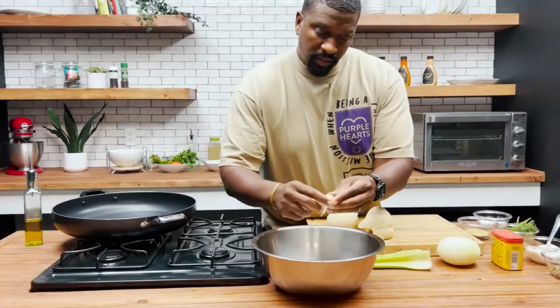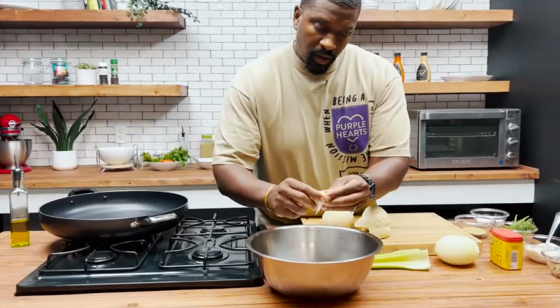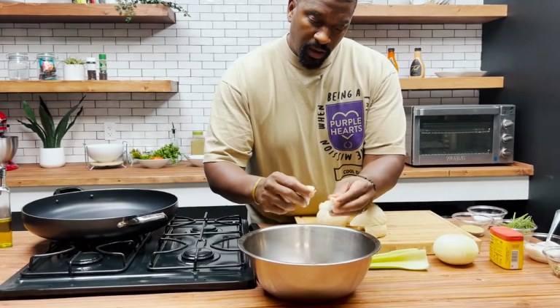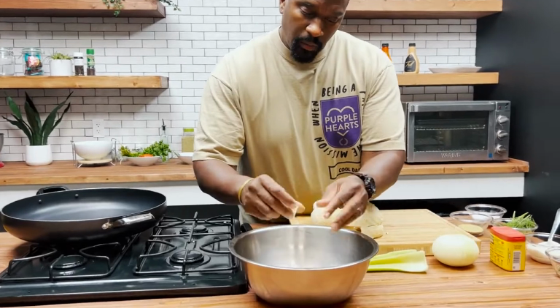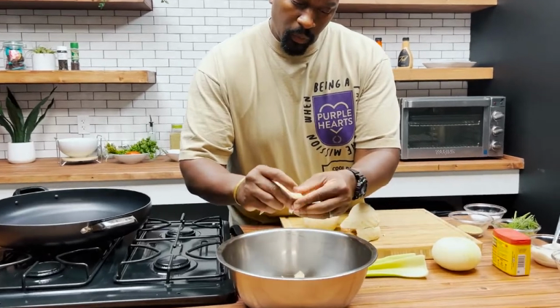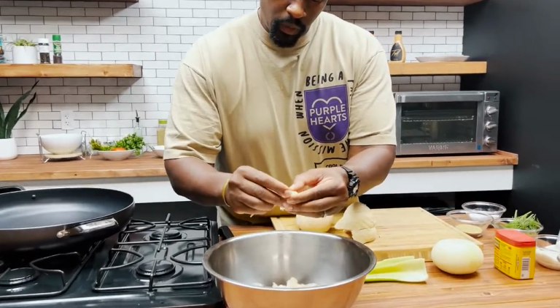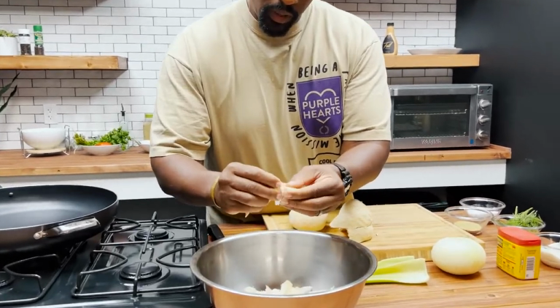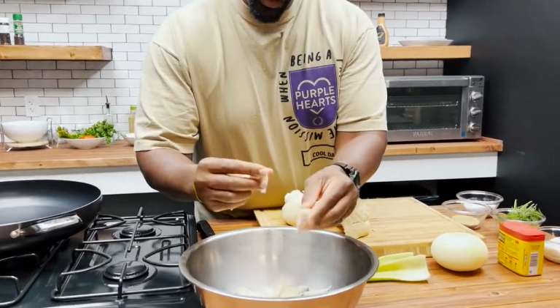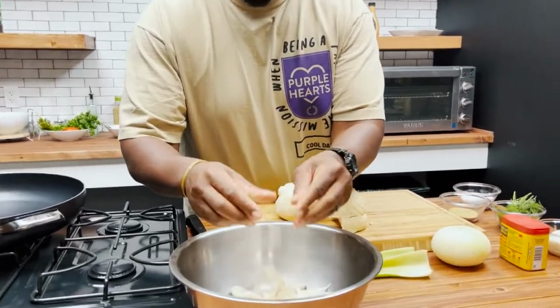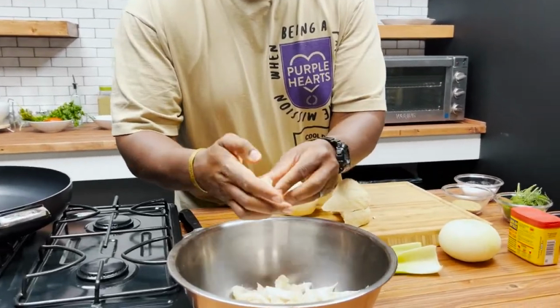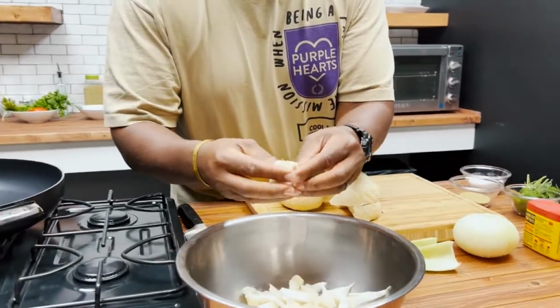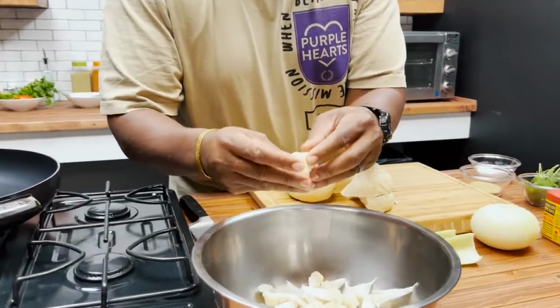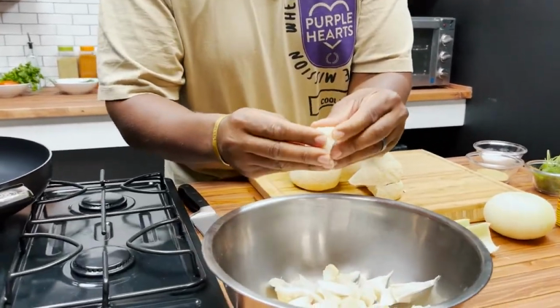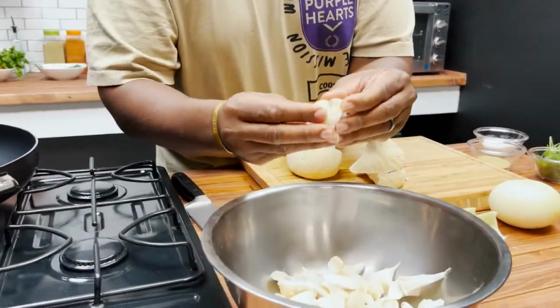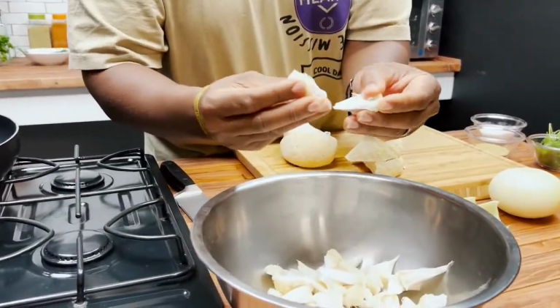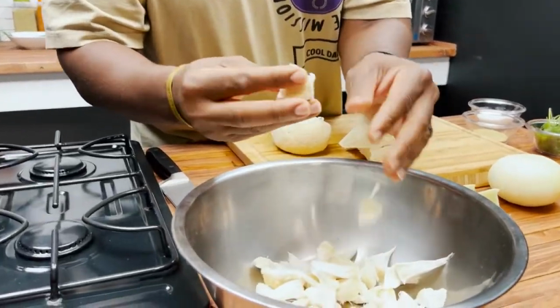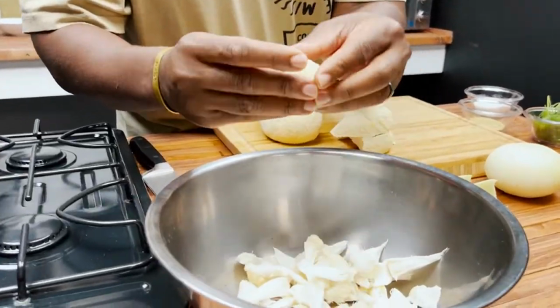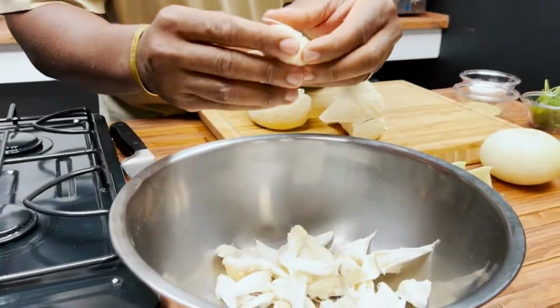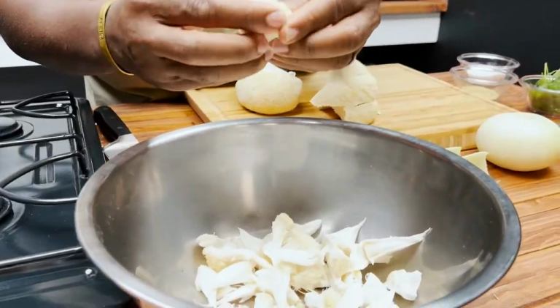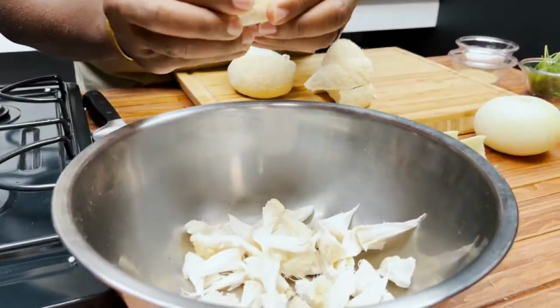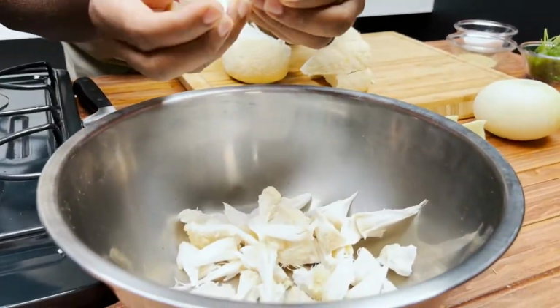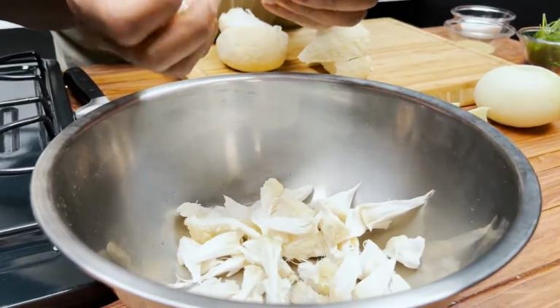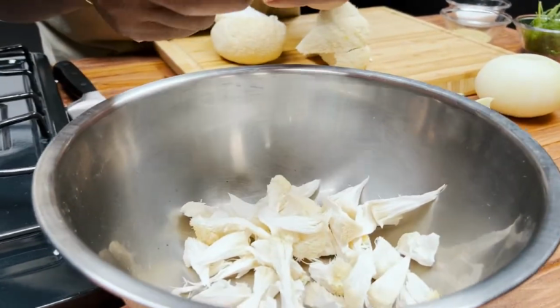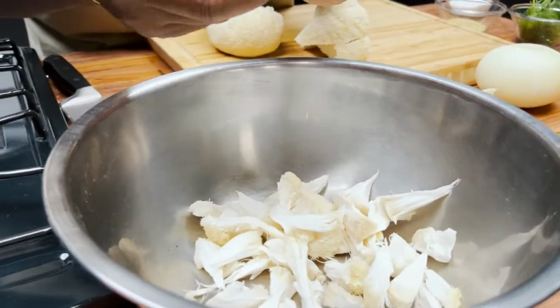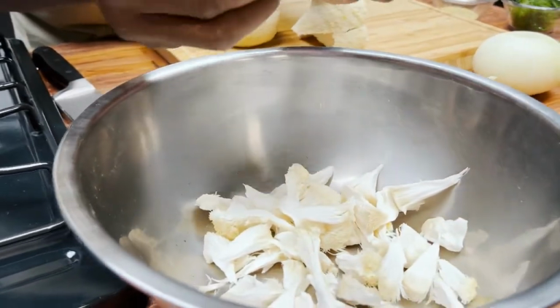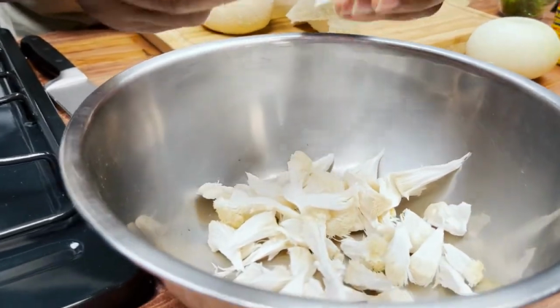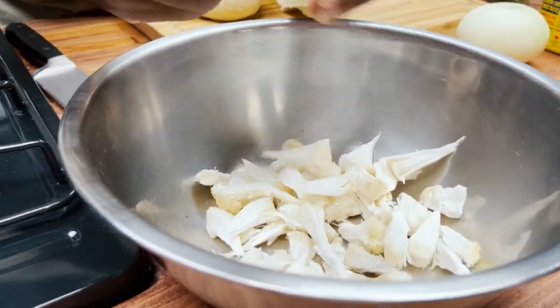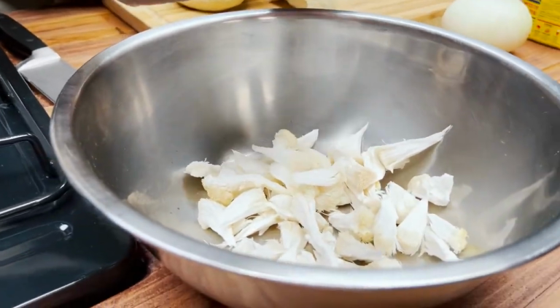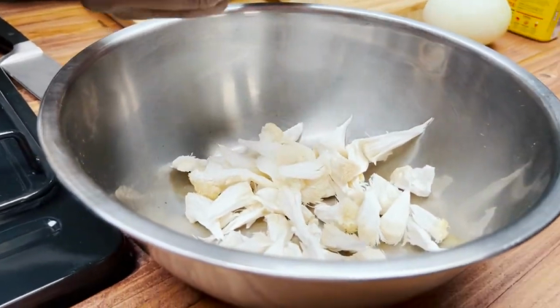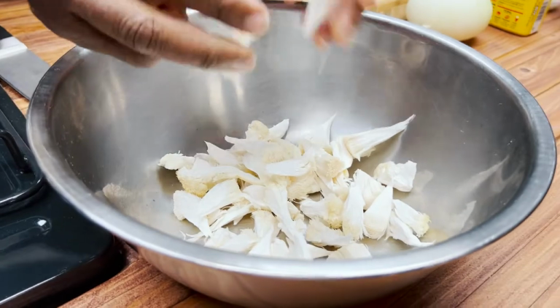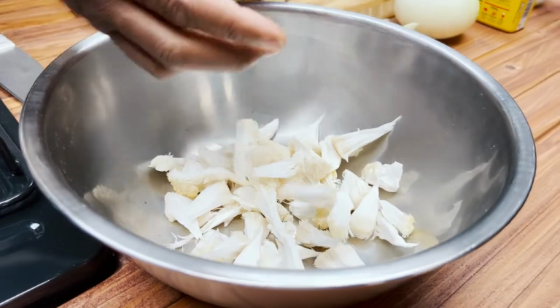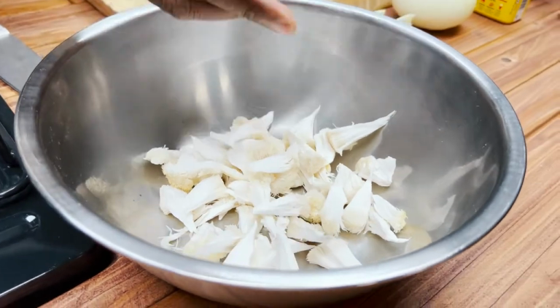We're gonna get enough of these mushrooms — there are only gonna be a few patties, enough to feed about two to three people.